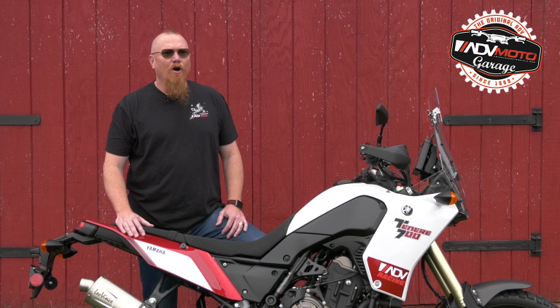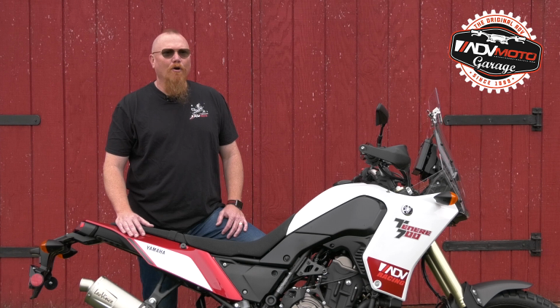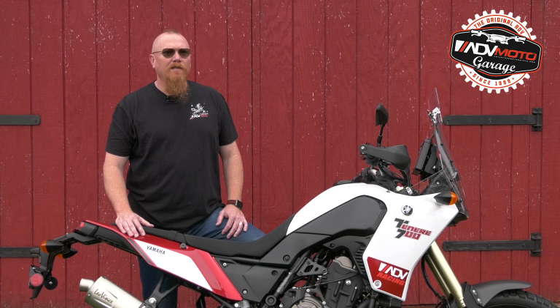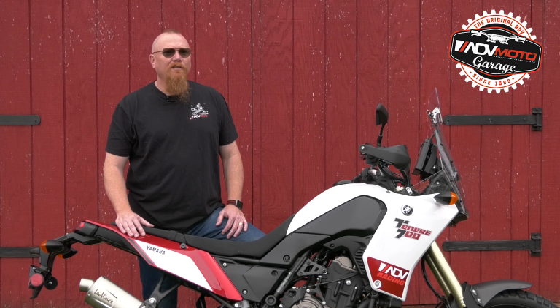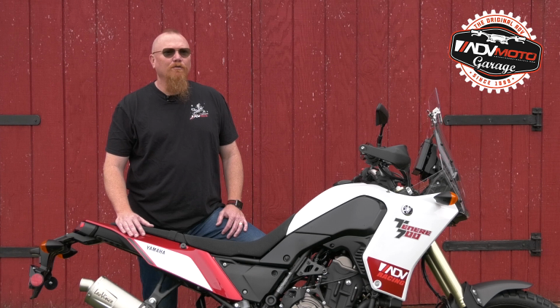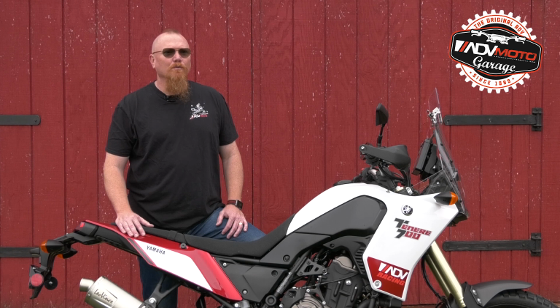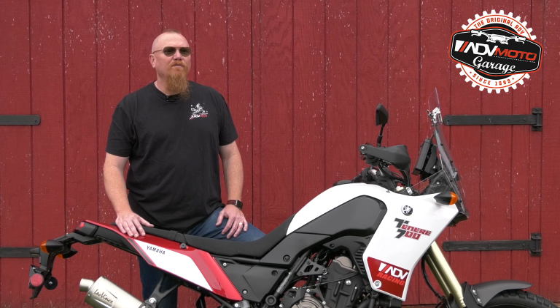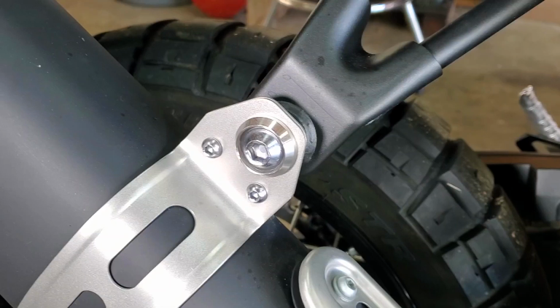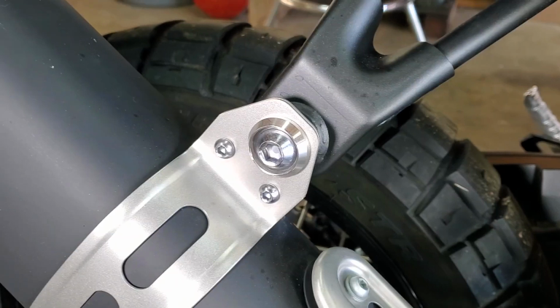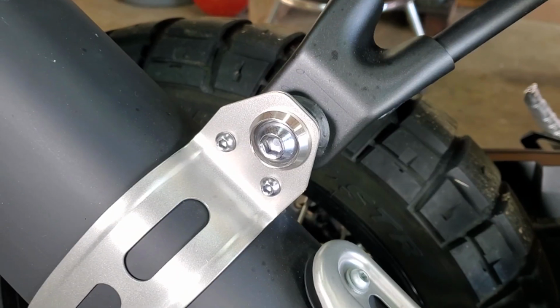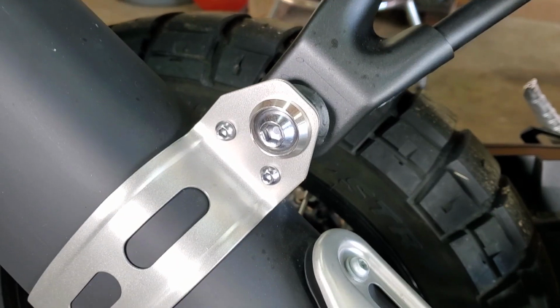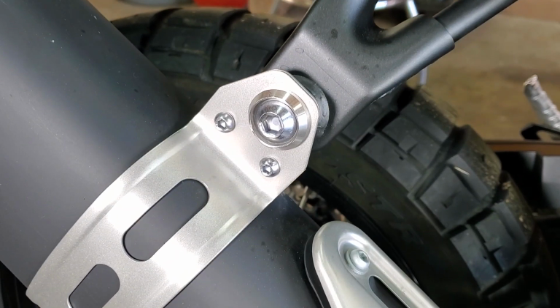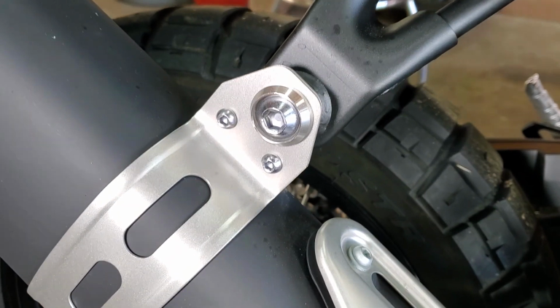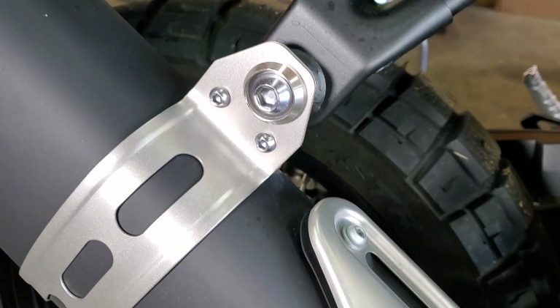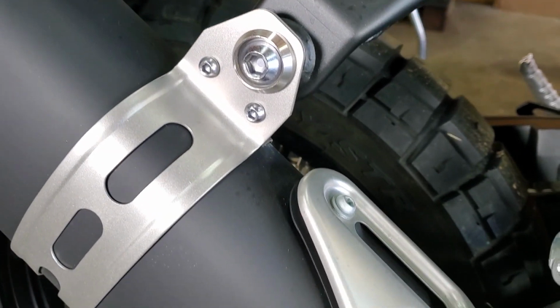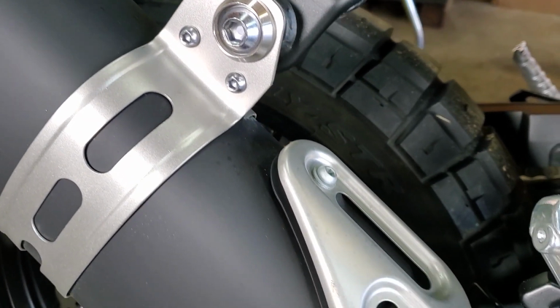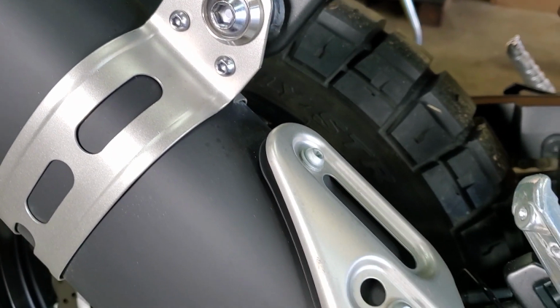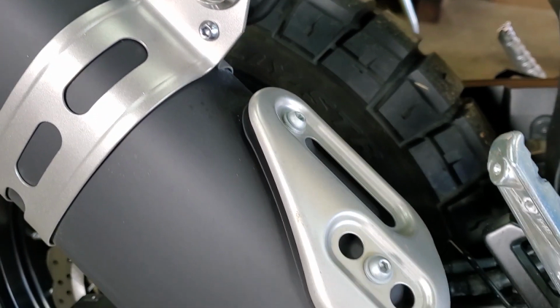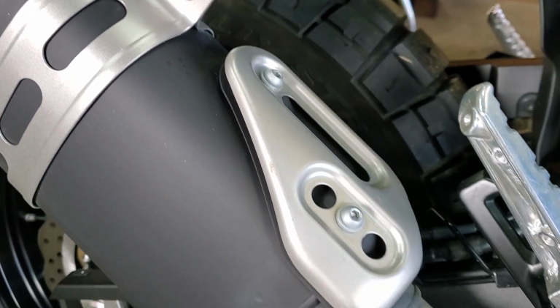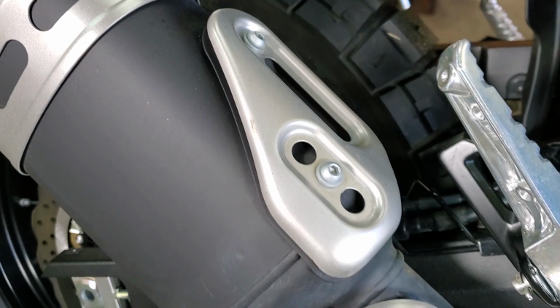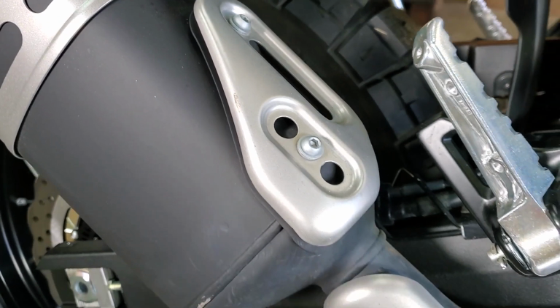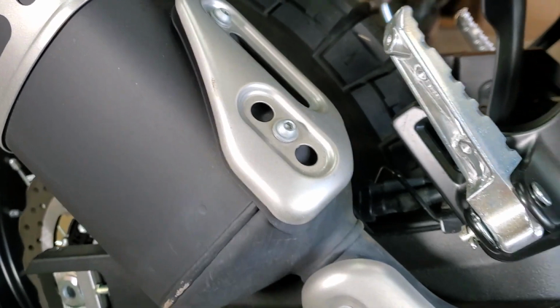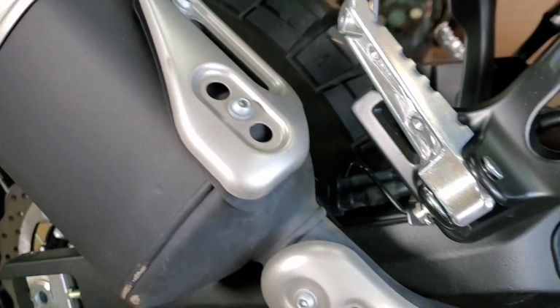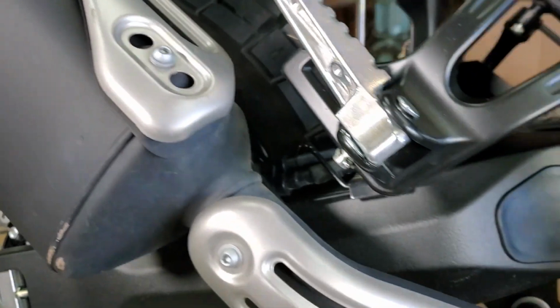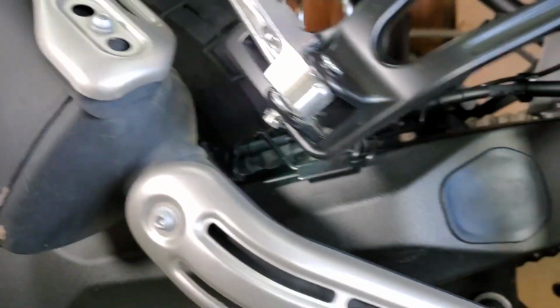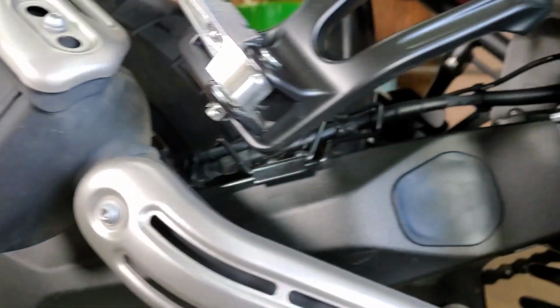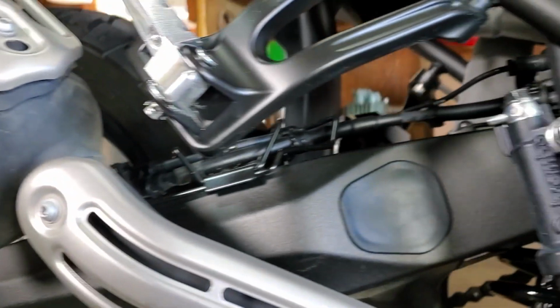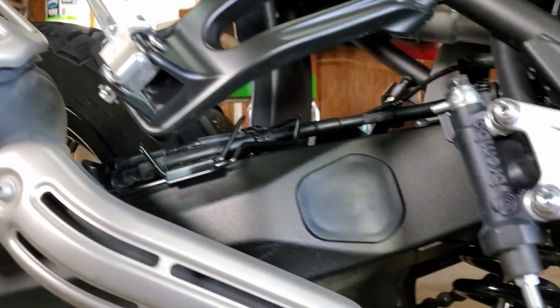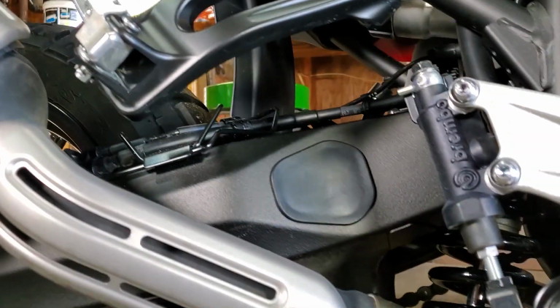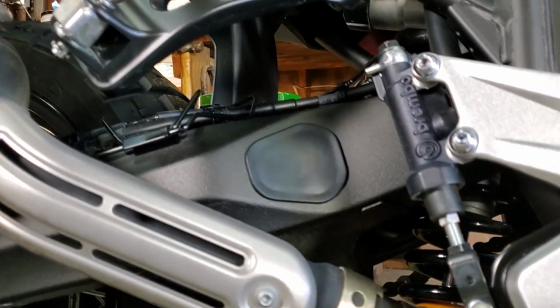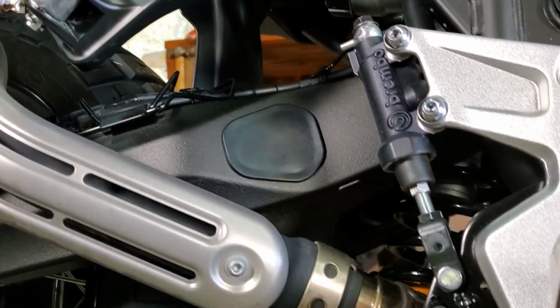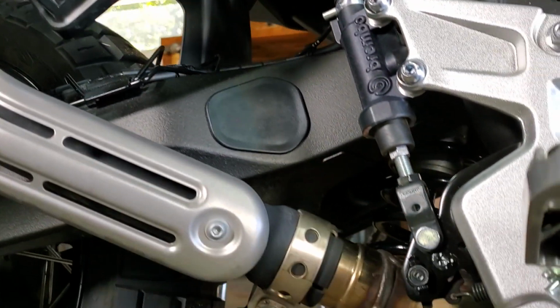All you need to do is remove the stock exhaust hanger and pipe clamp, slip on the new unit, replace the hardware and you're good to go.